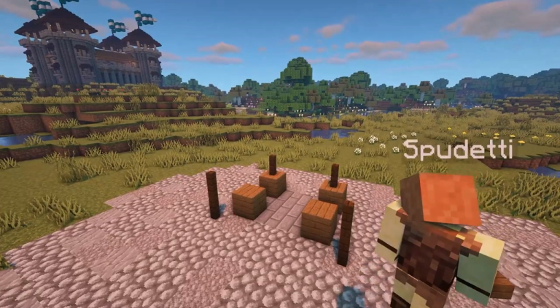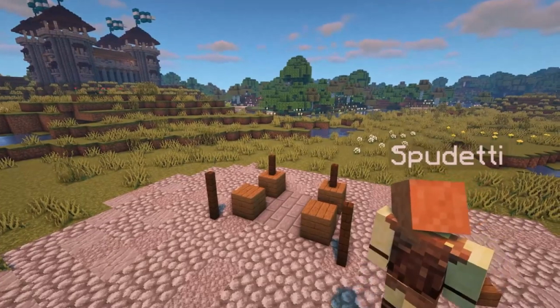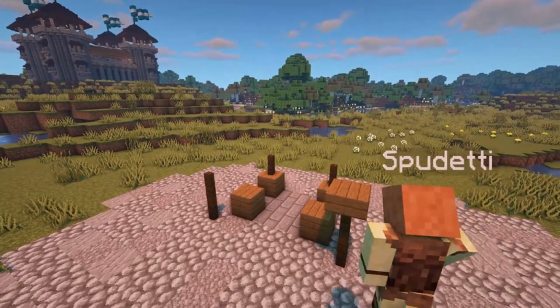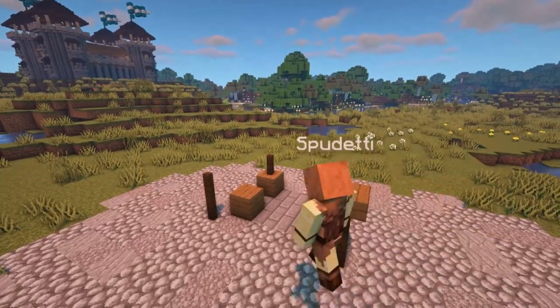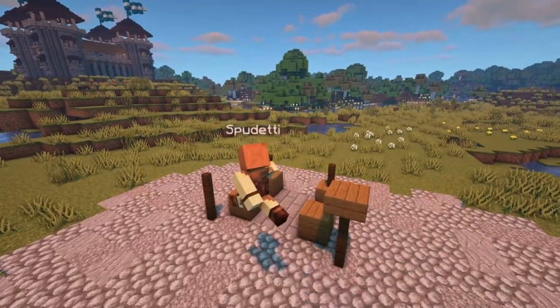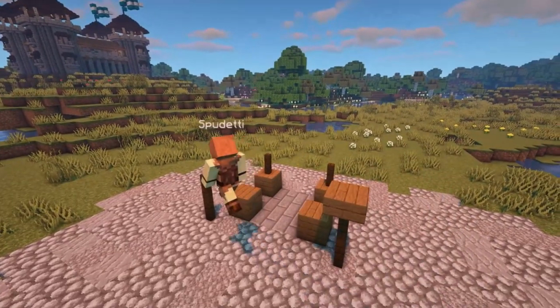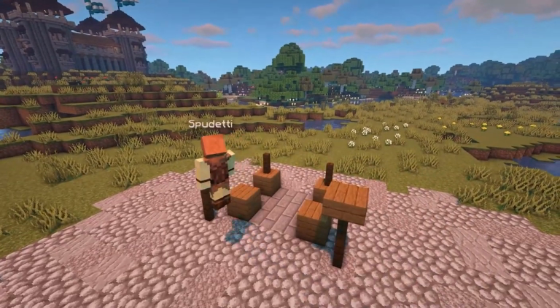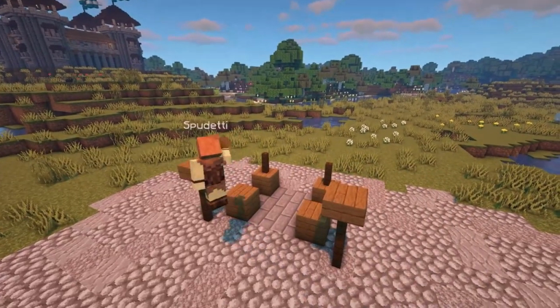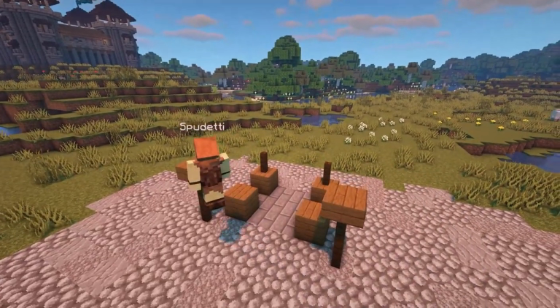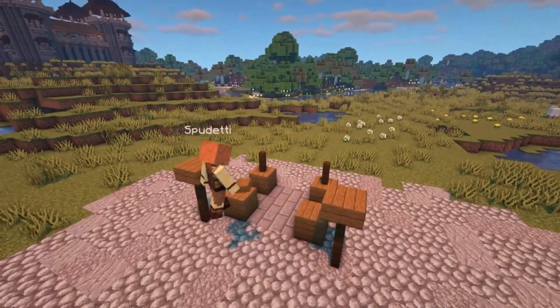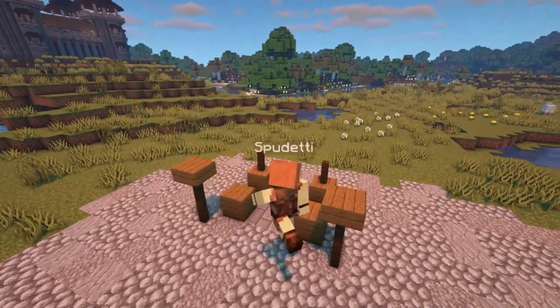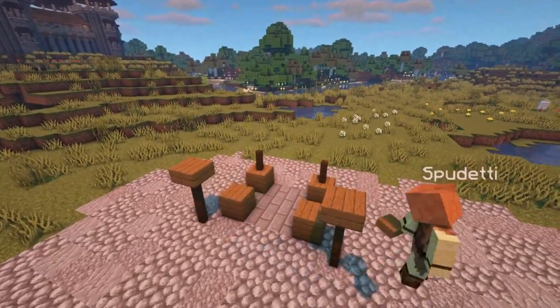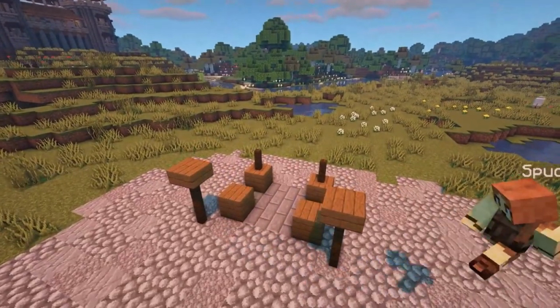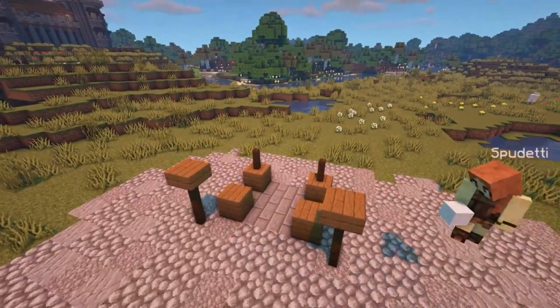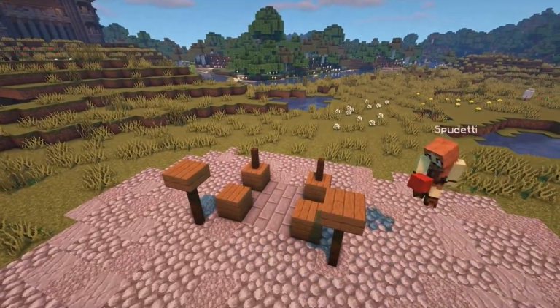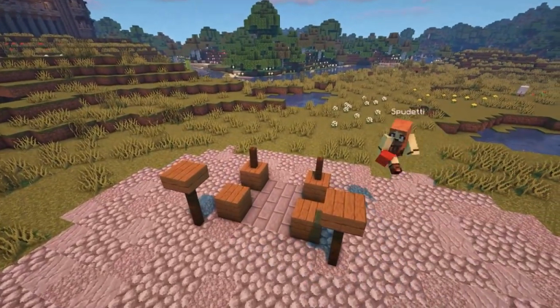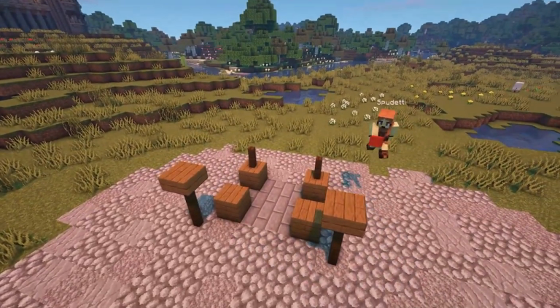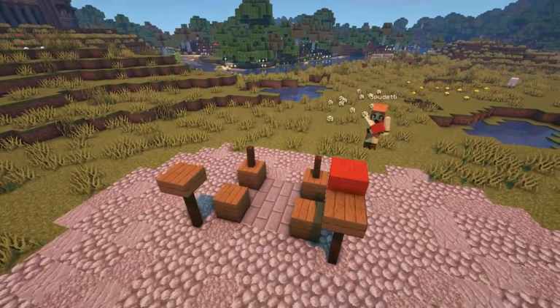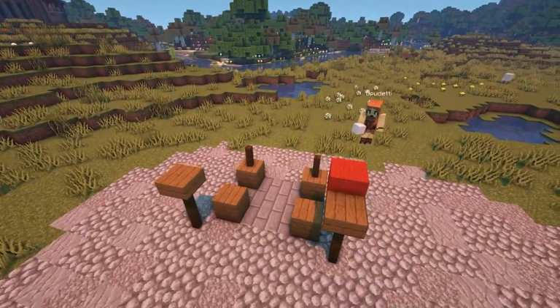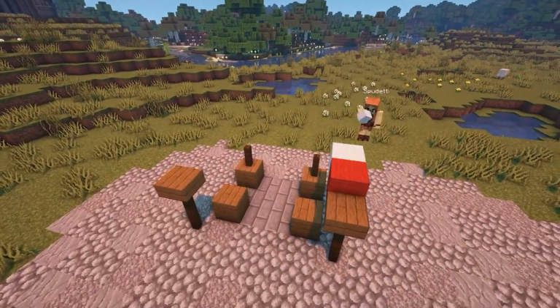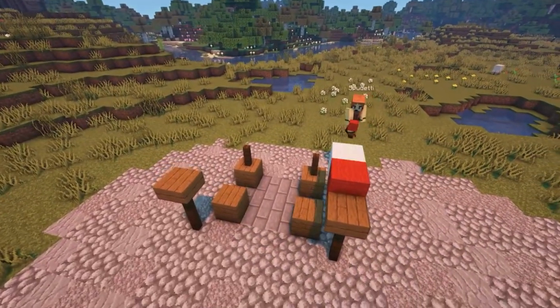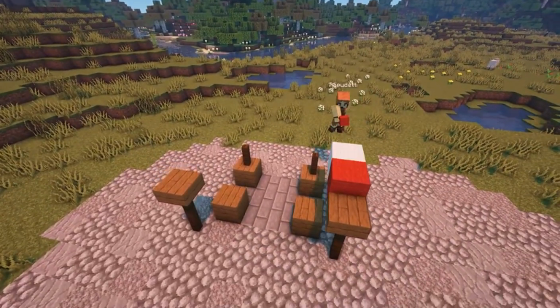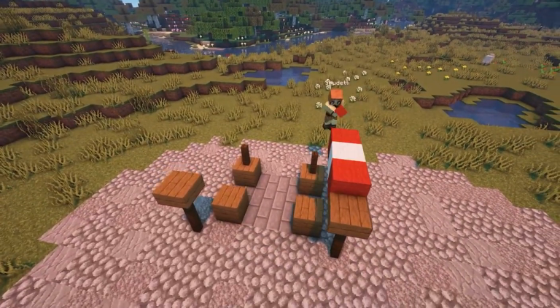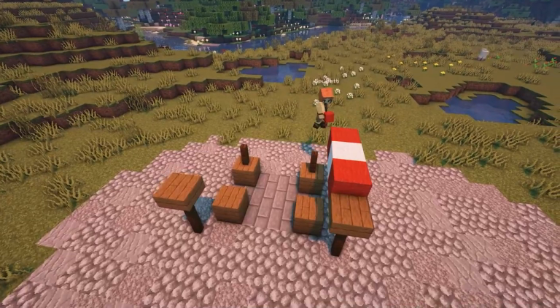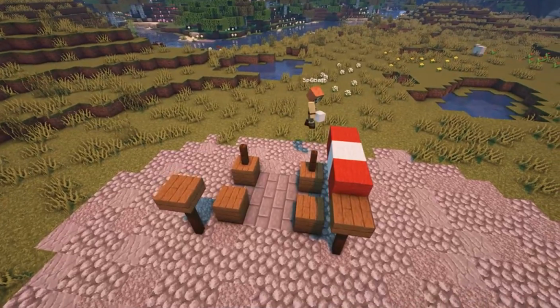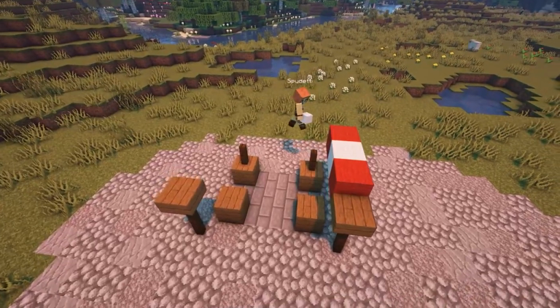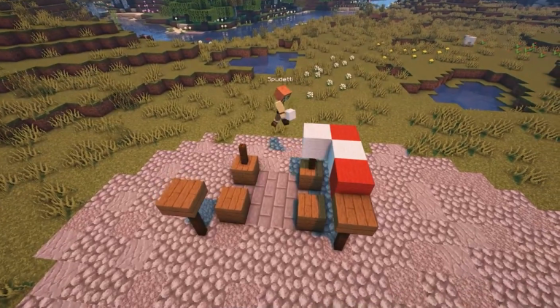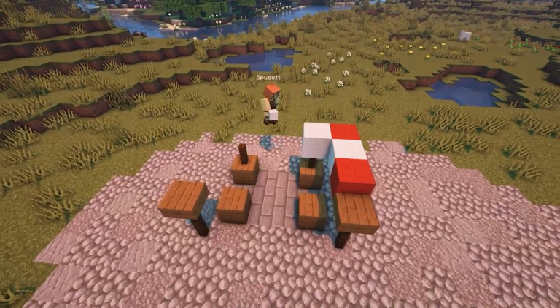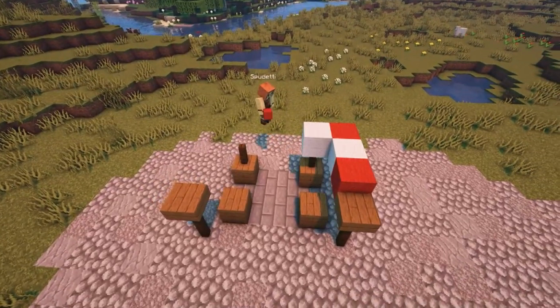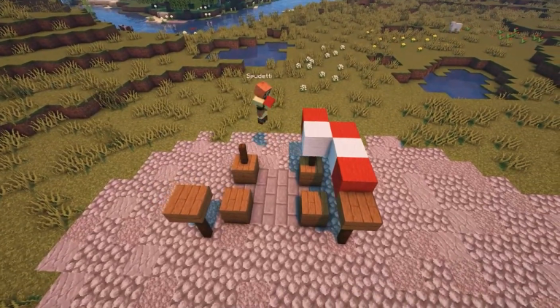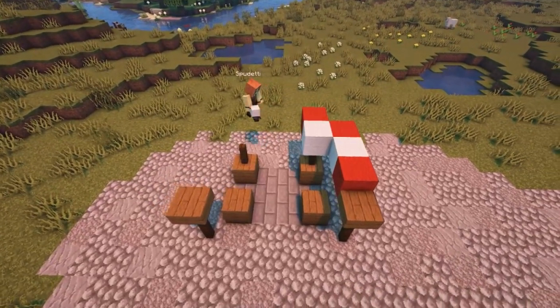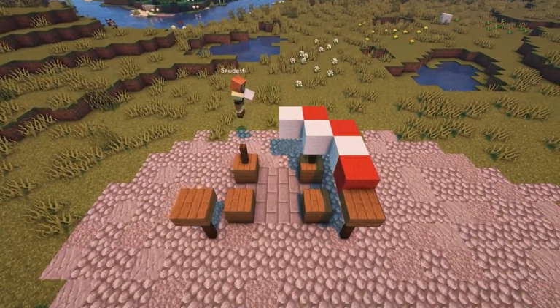Add a spruce slab on top of the front fences and then place wool blocks in alternating colour, as shown, to build the roof of the market stall.